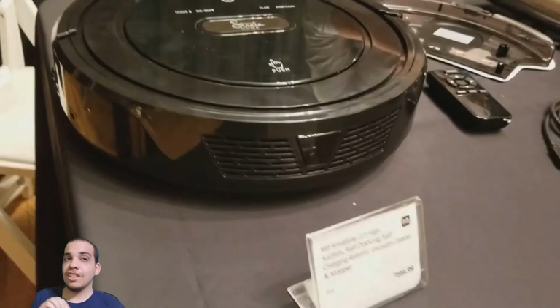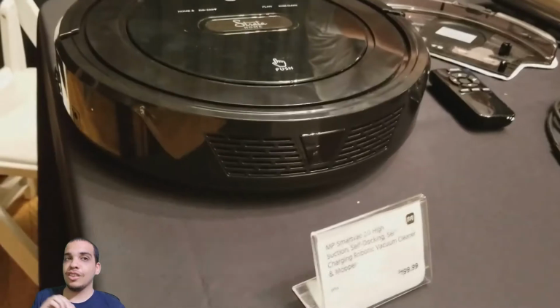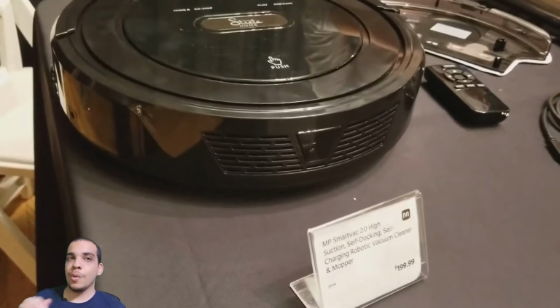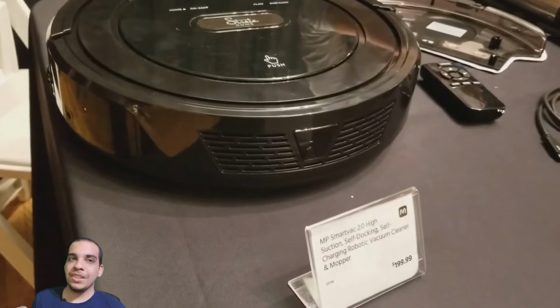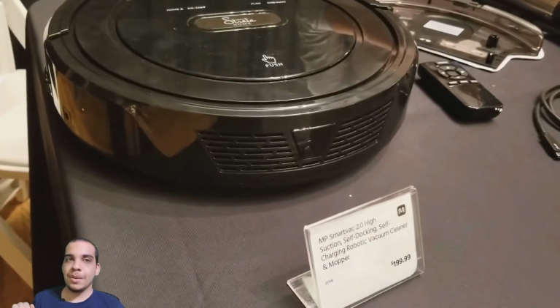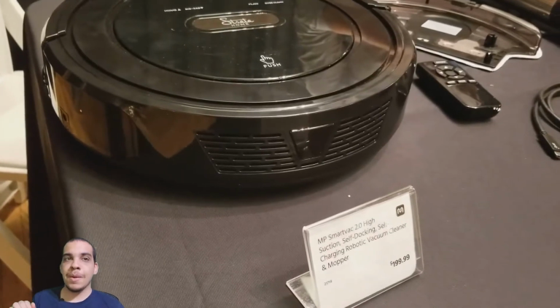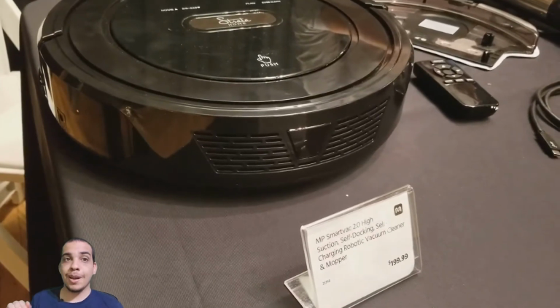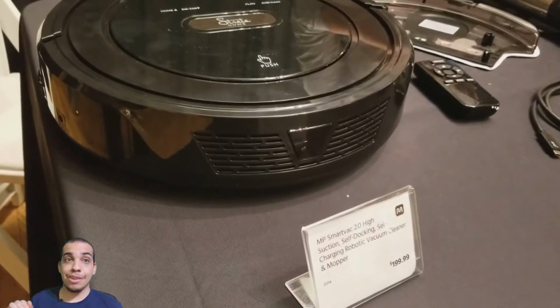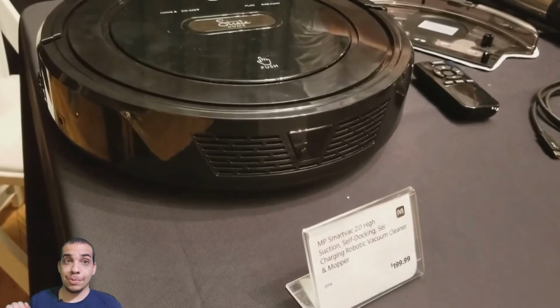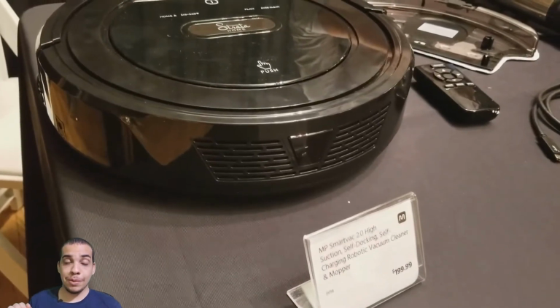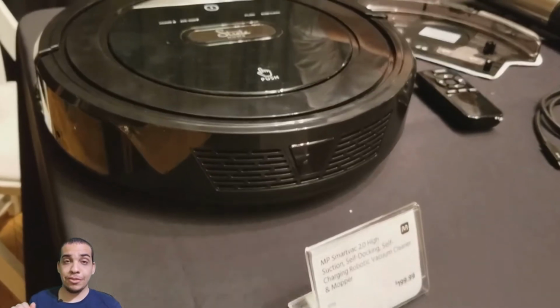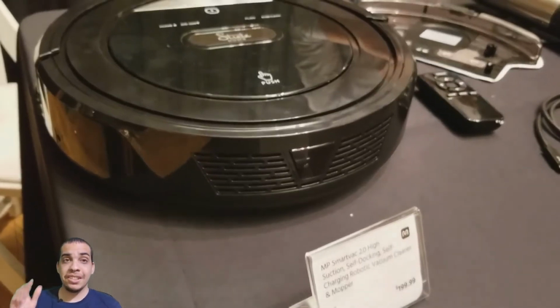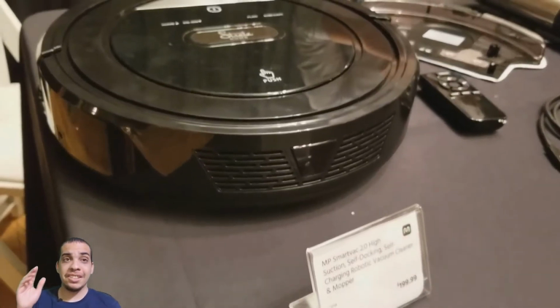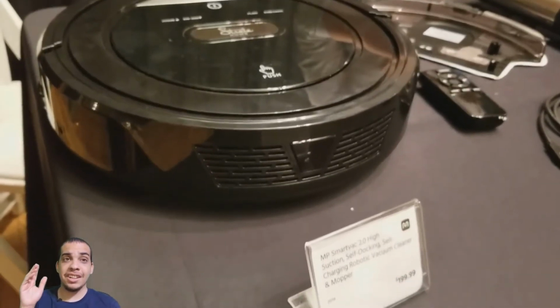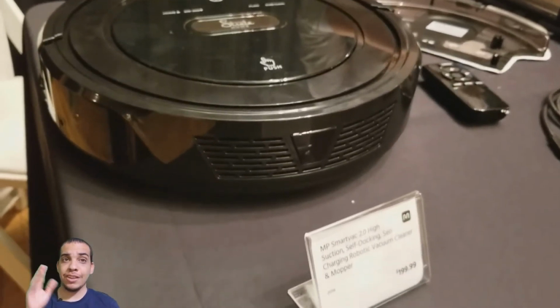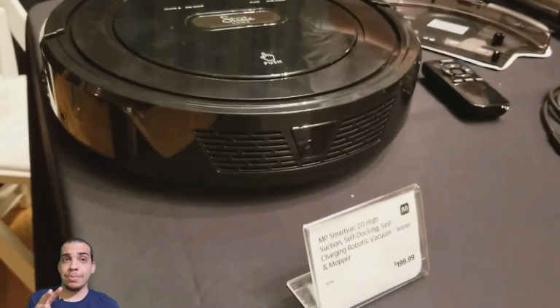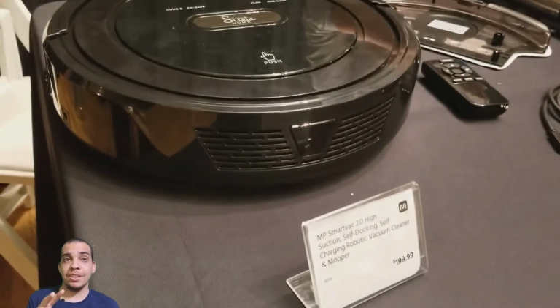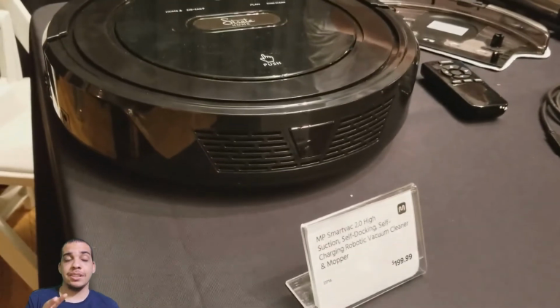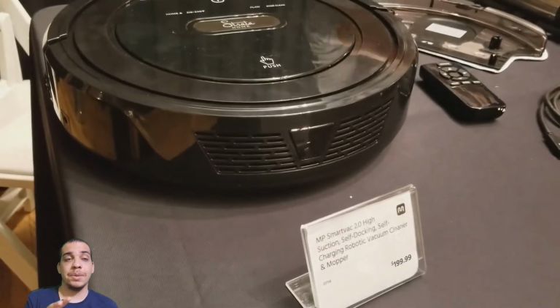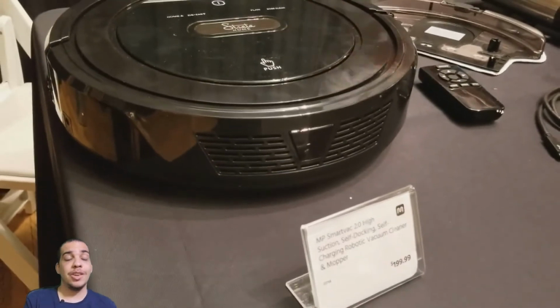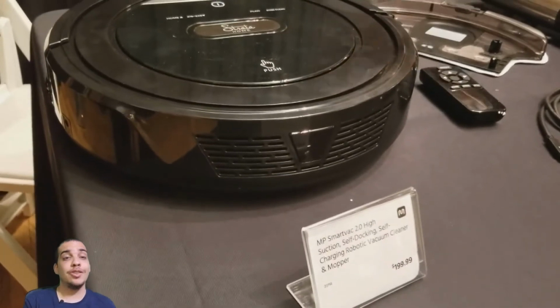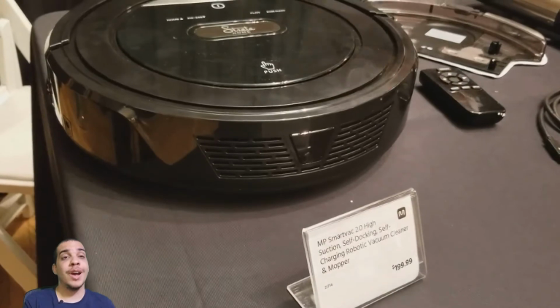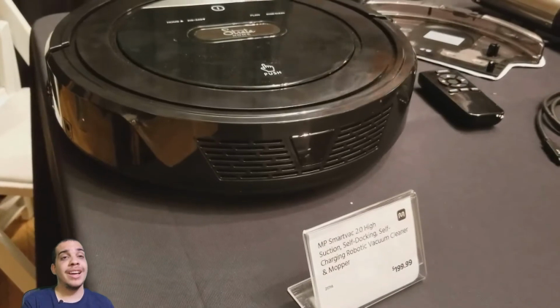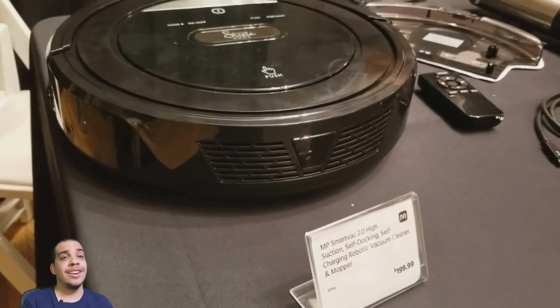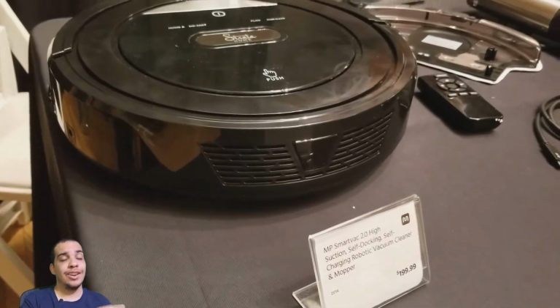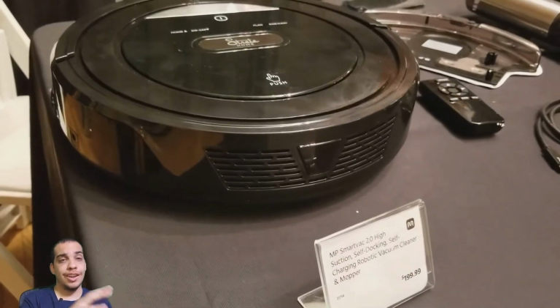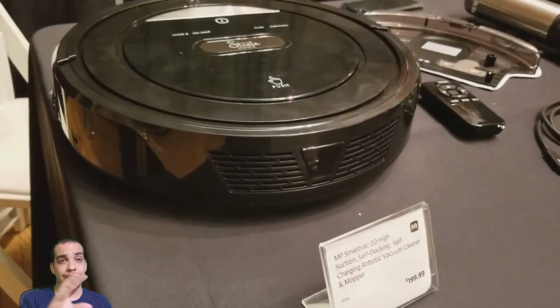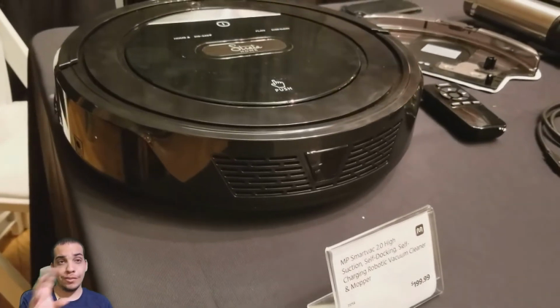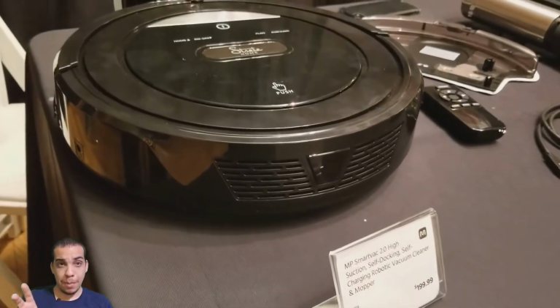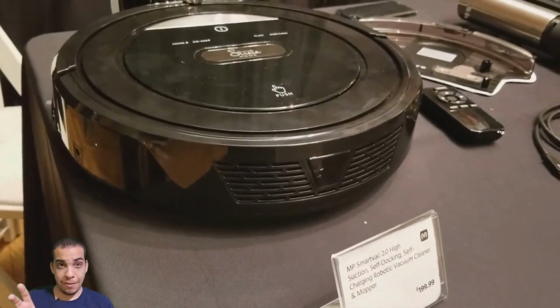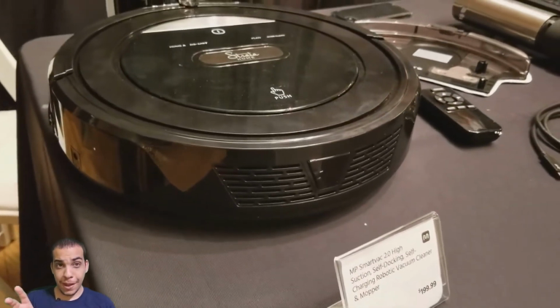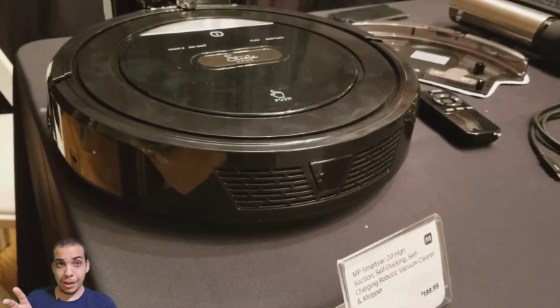I went to the Monoprice booth just to see the 3D printer, but they also had a robot vacuum there.